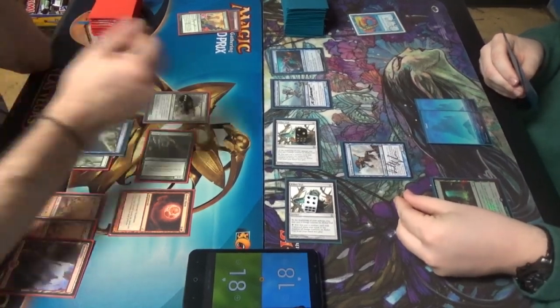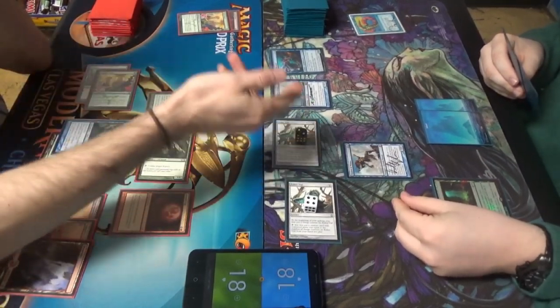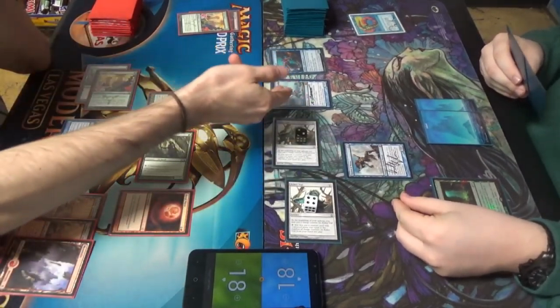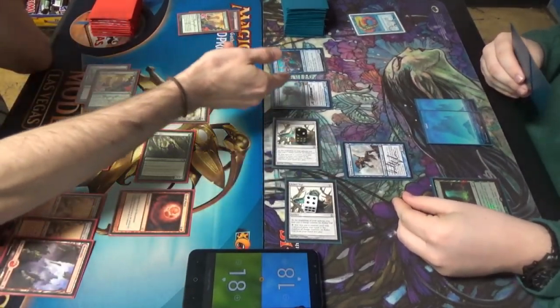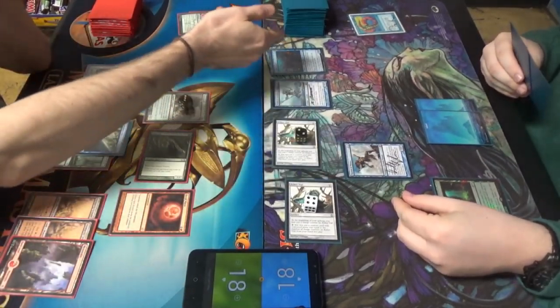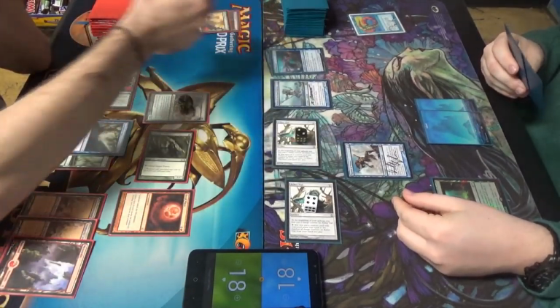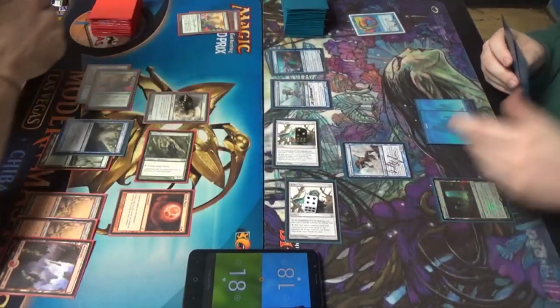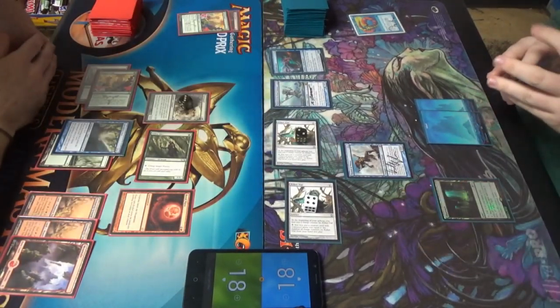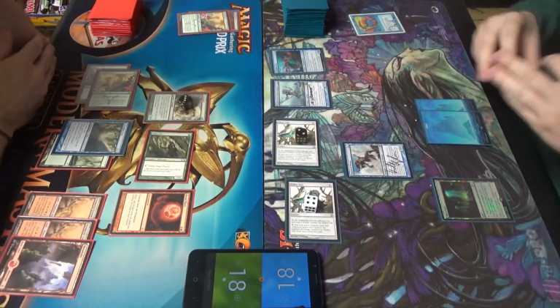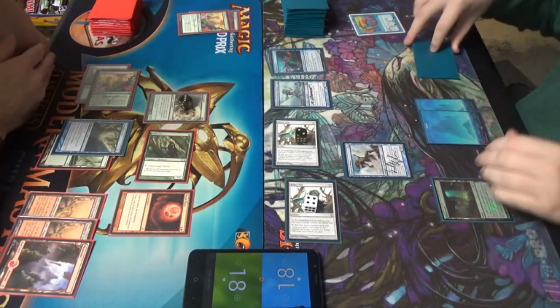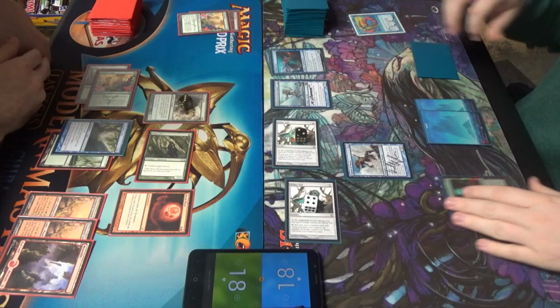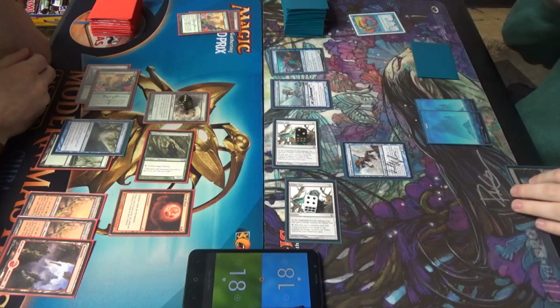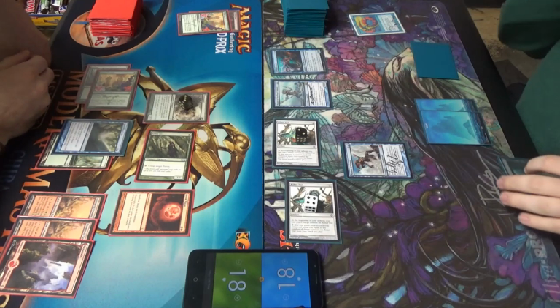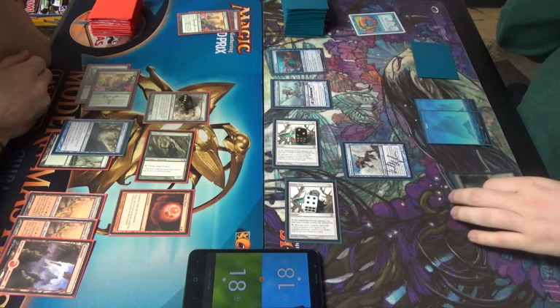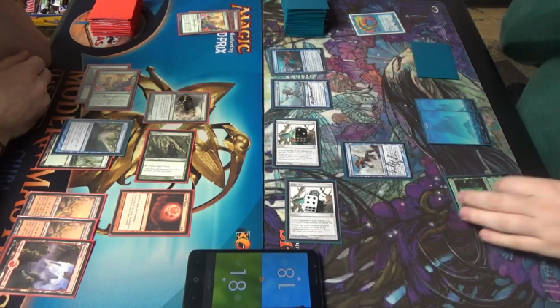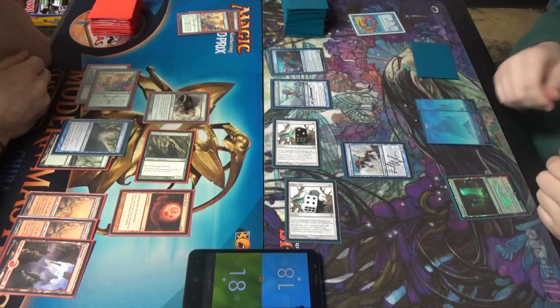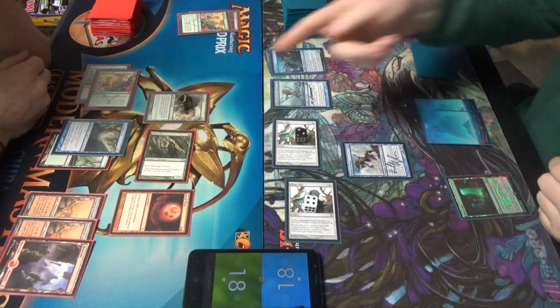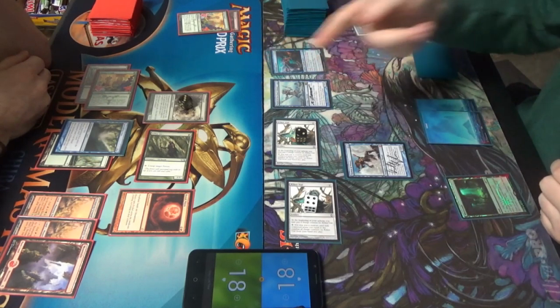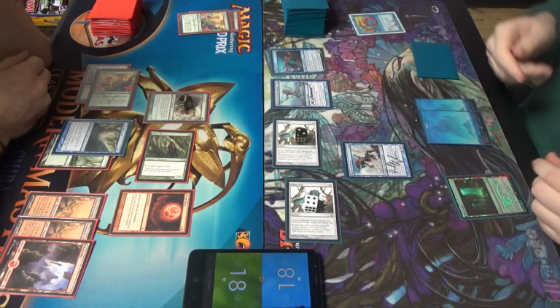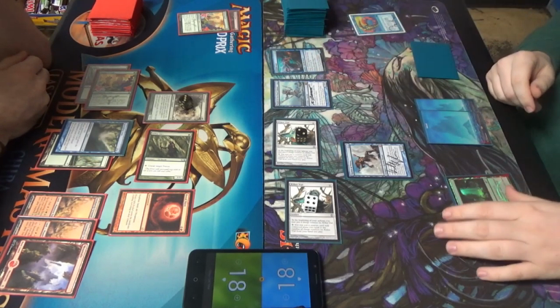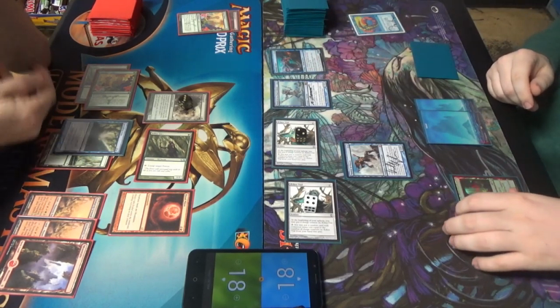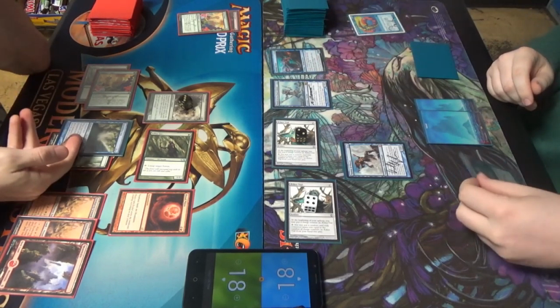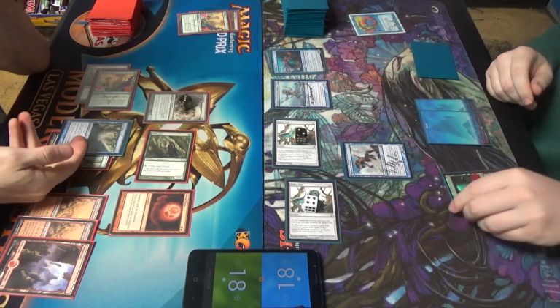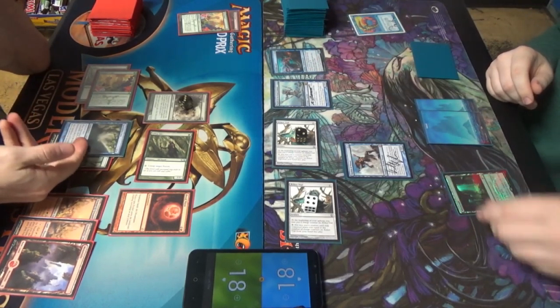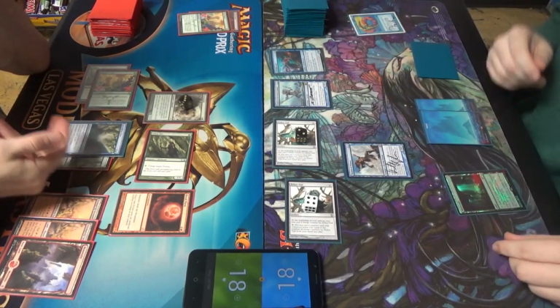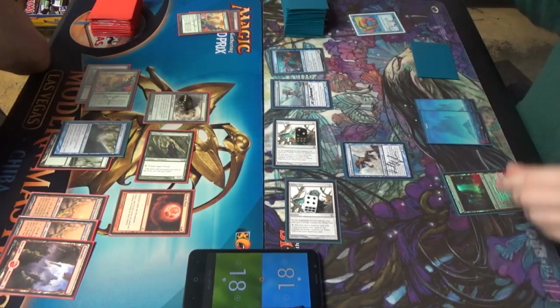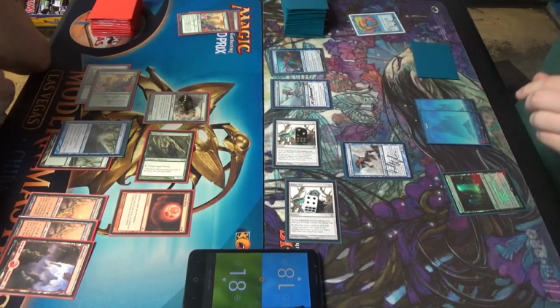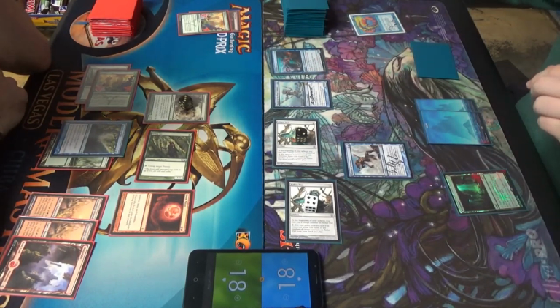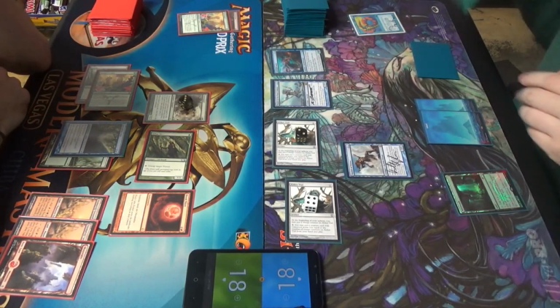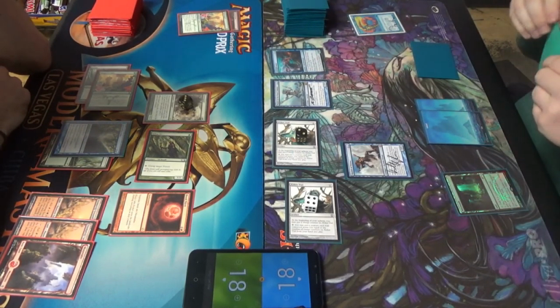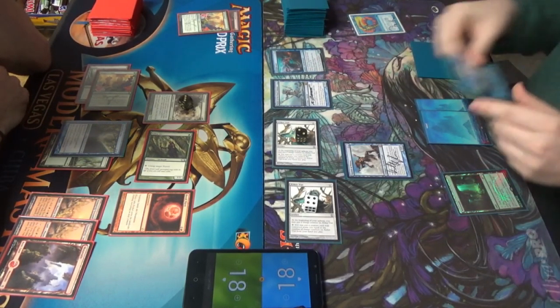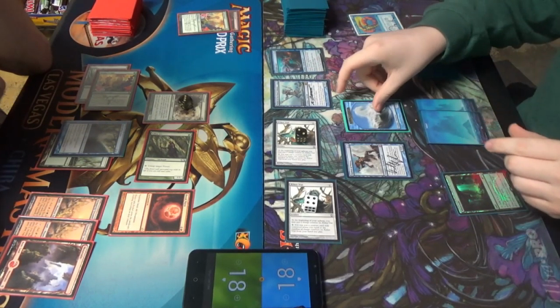One, two, three, four, five — where's the third? Spreading Seas. Five elementals. Very good.